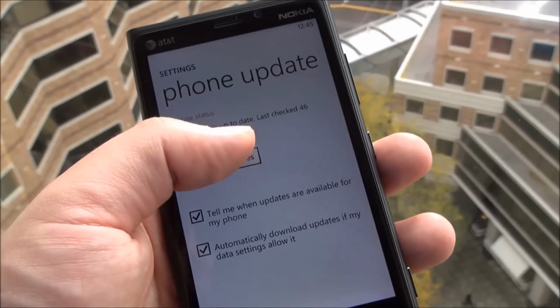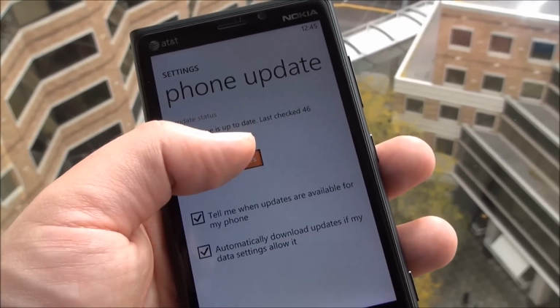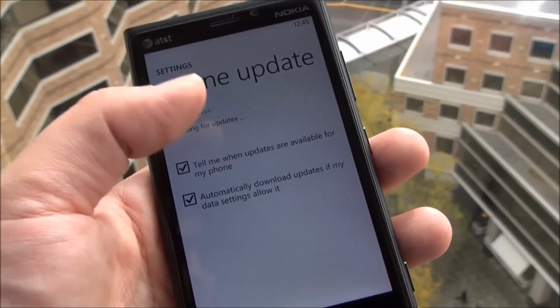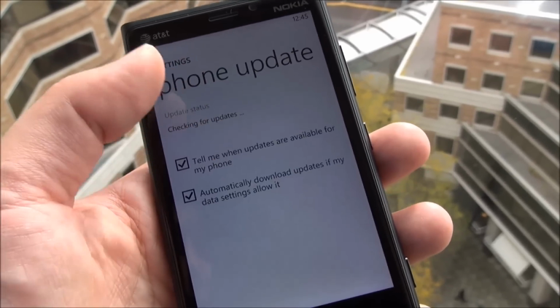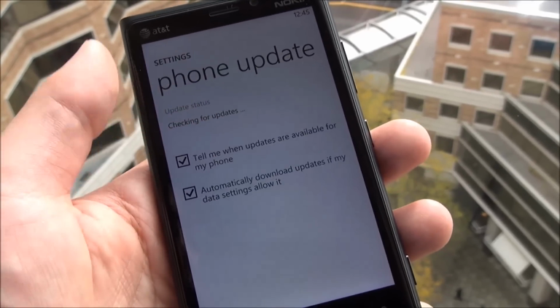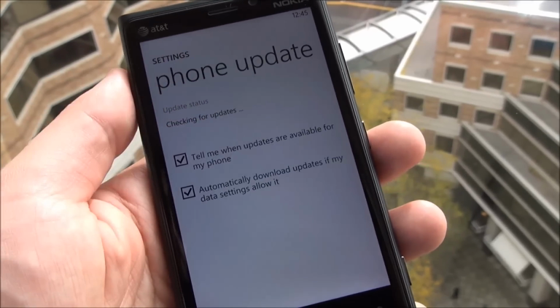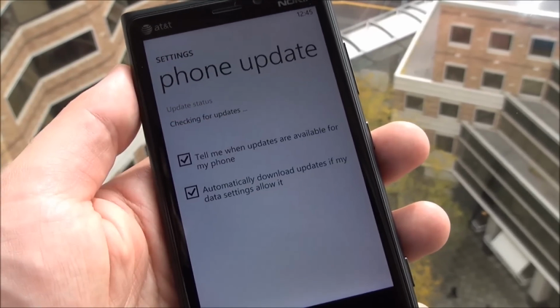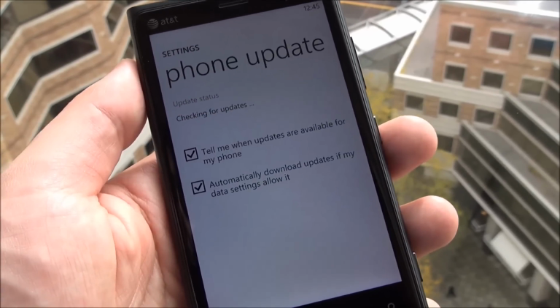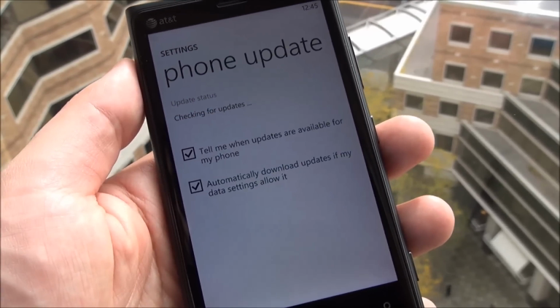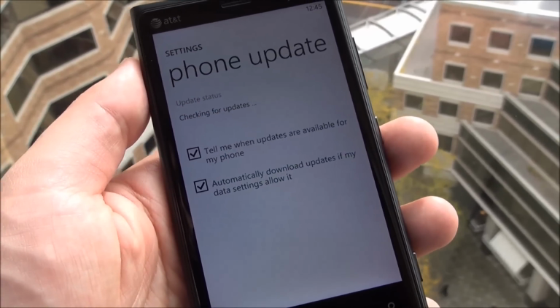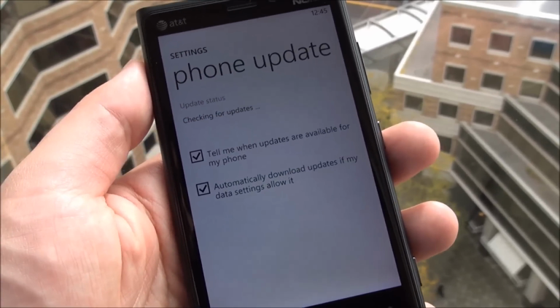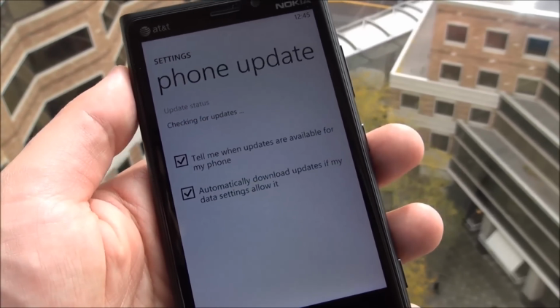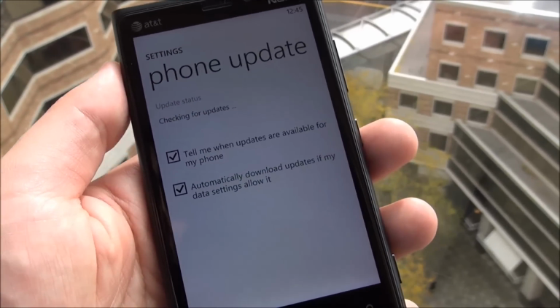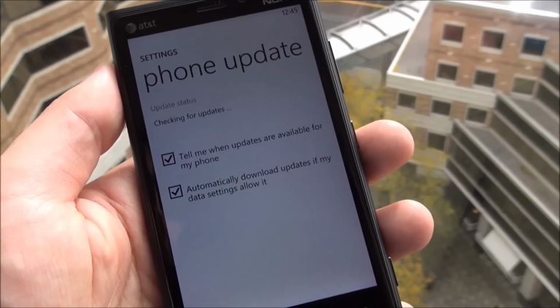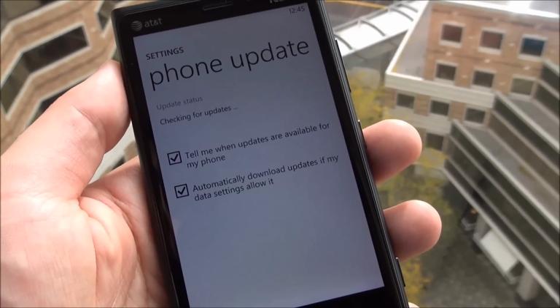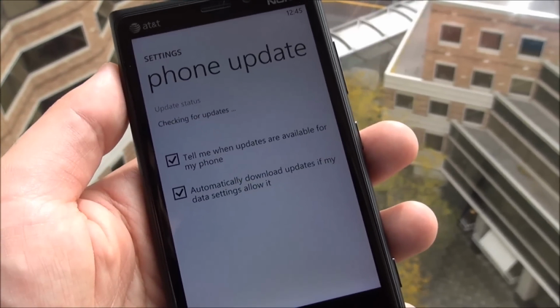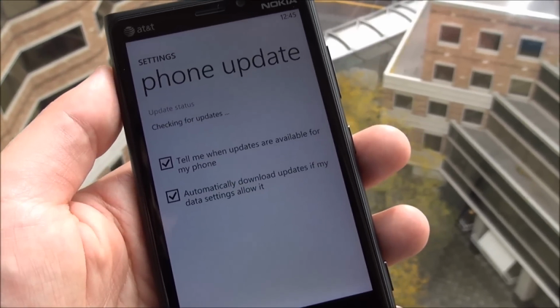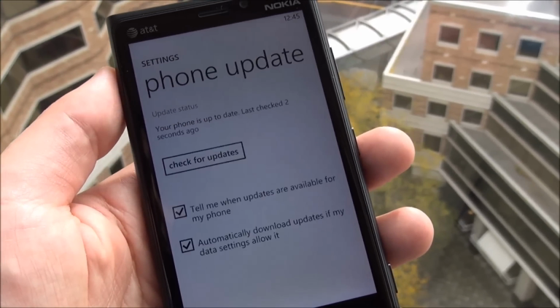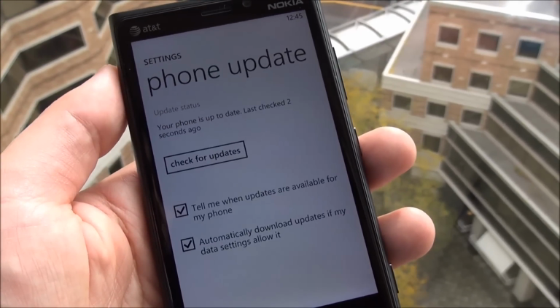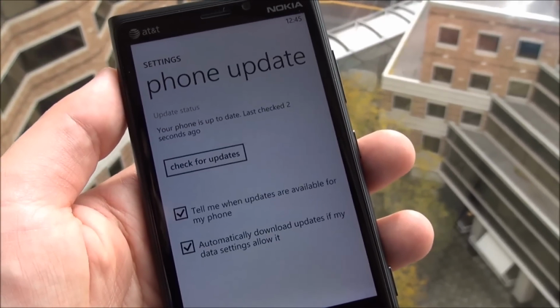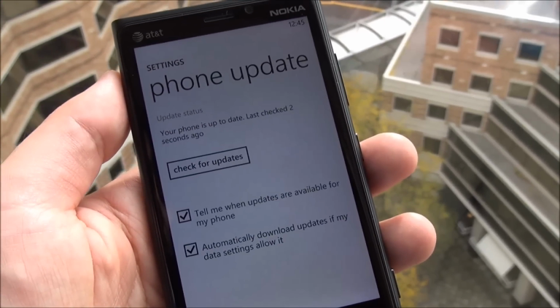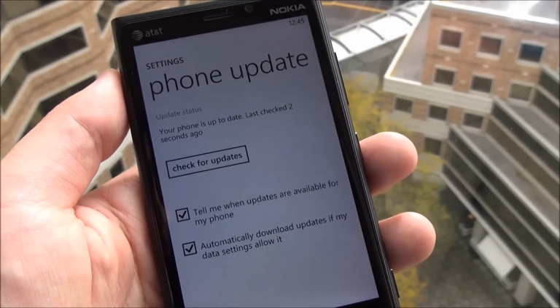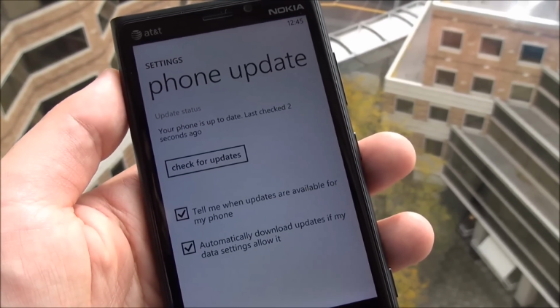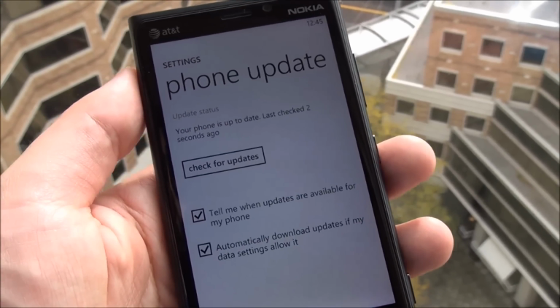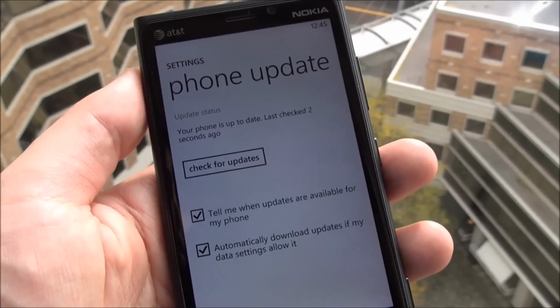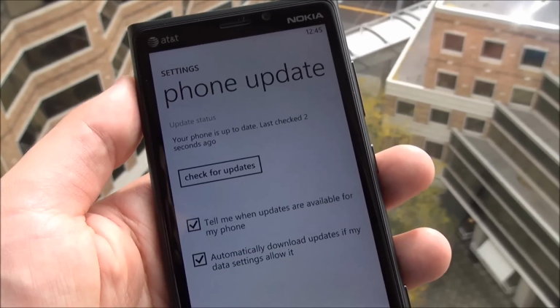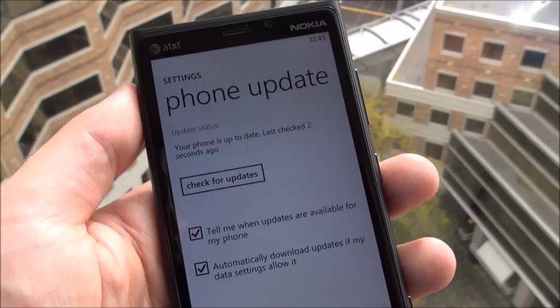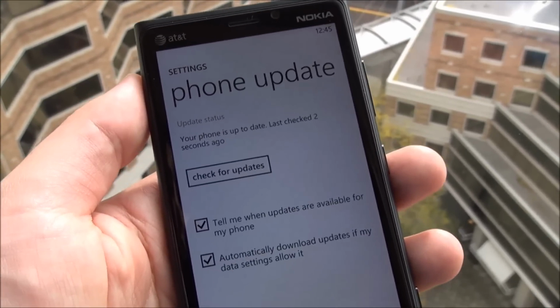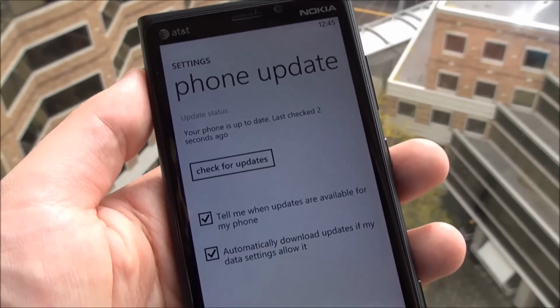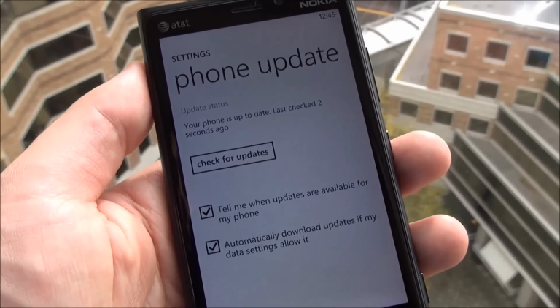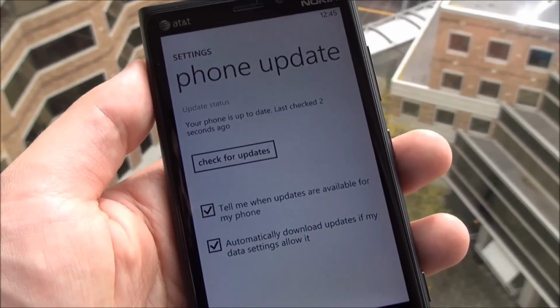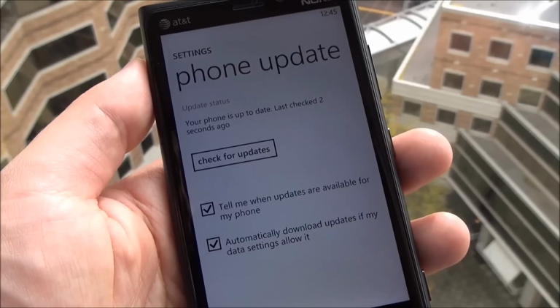You can just hit this little button. You can see my options there as well, and it goes to check for an update.